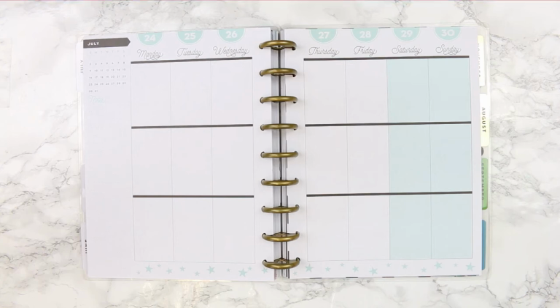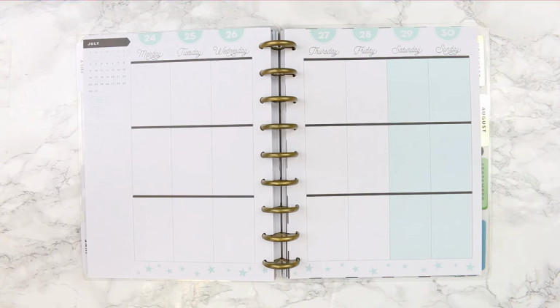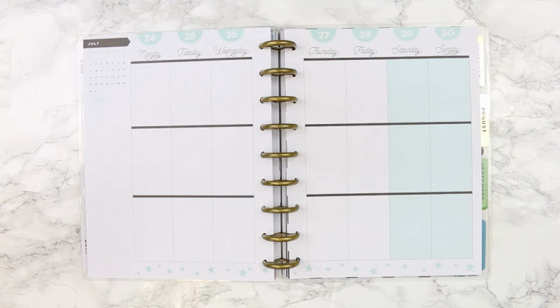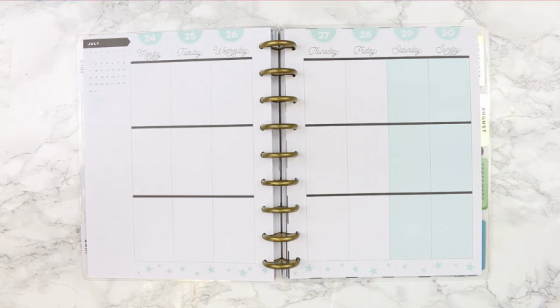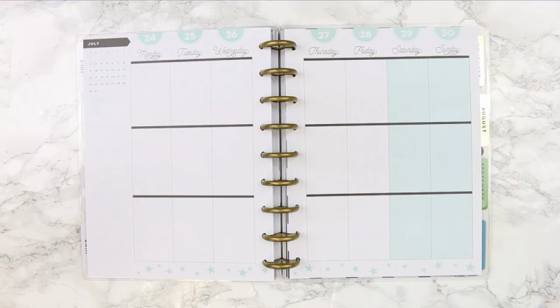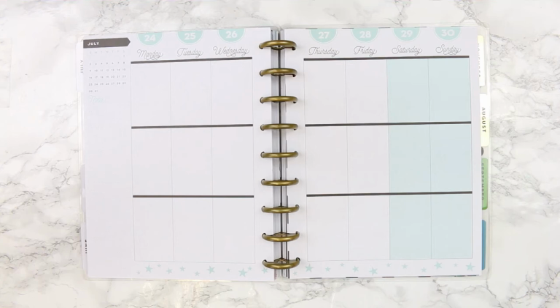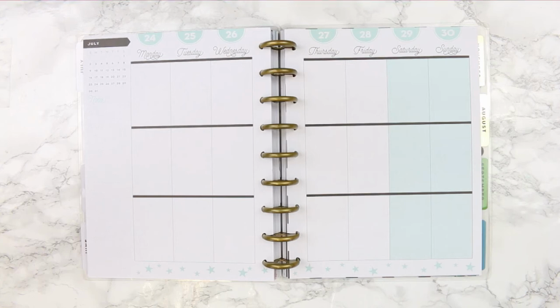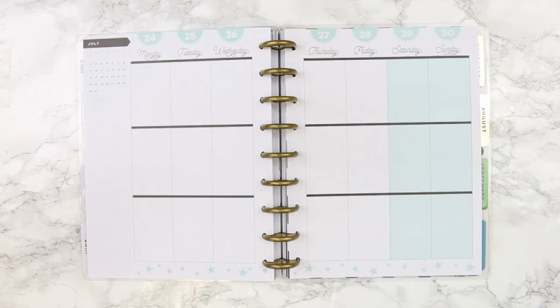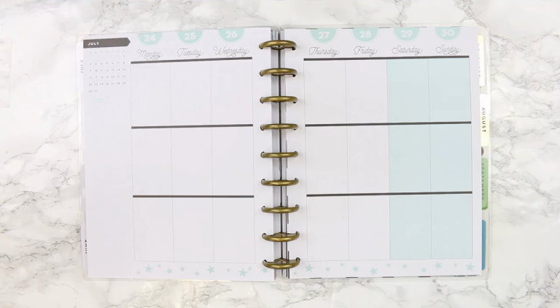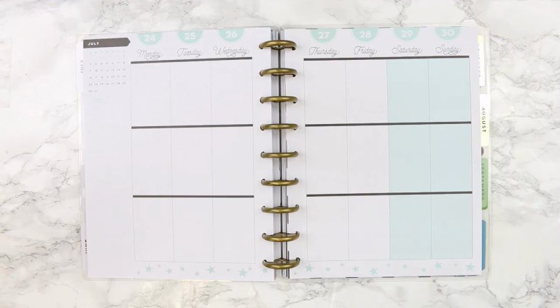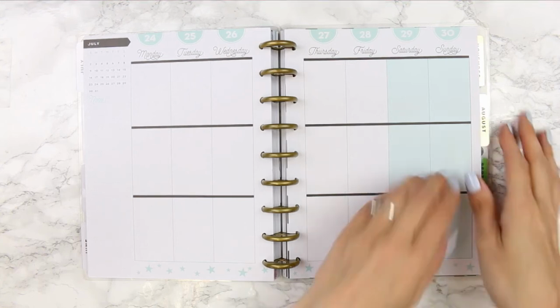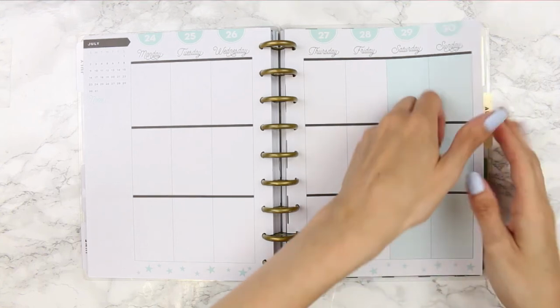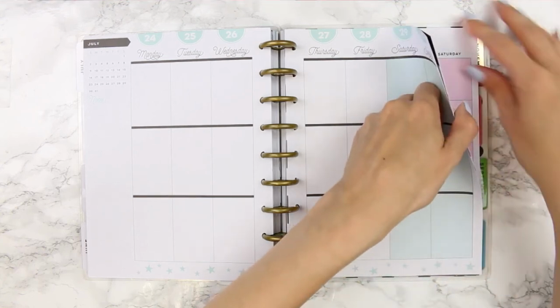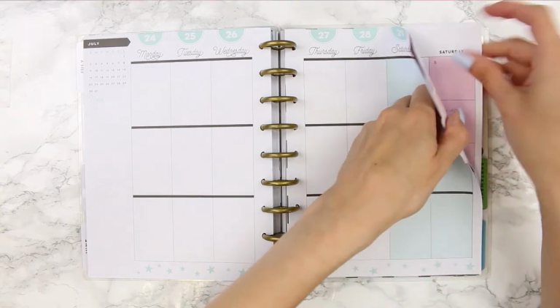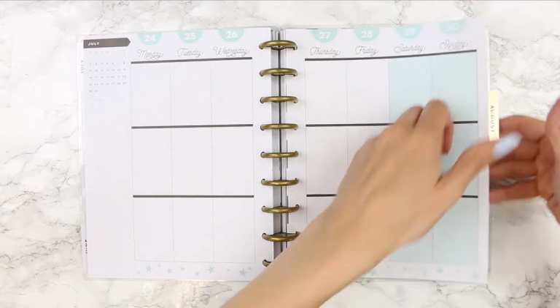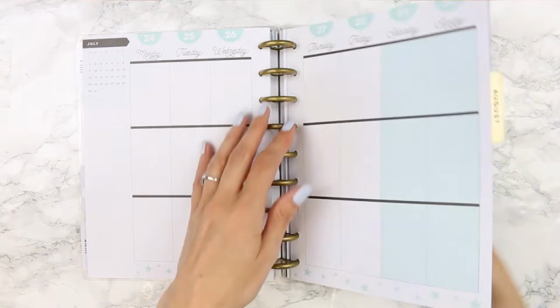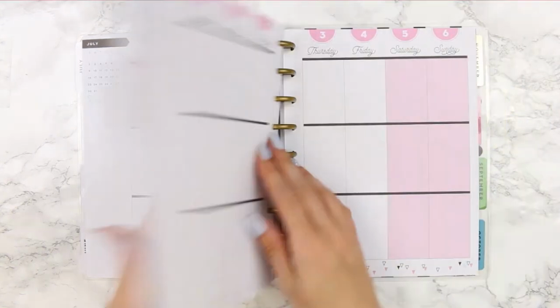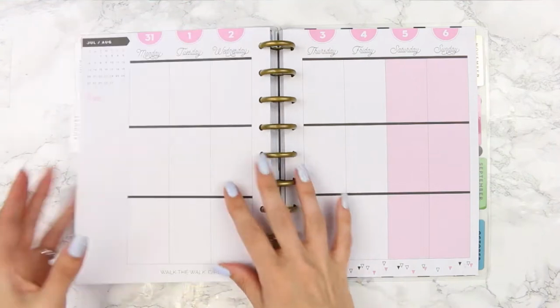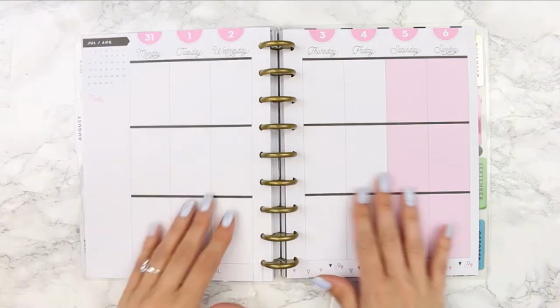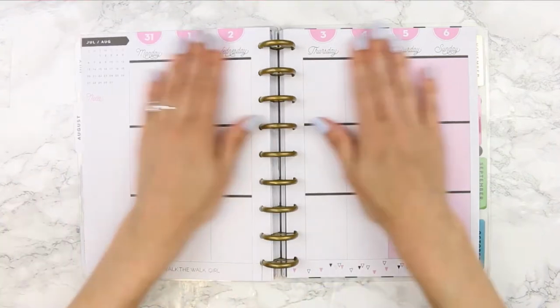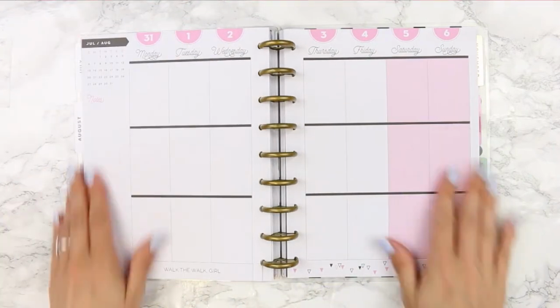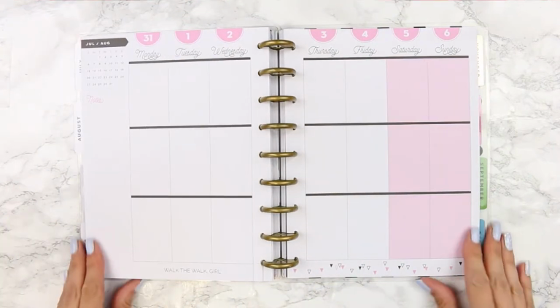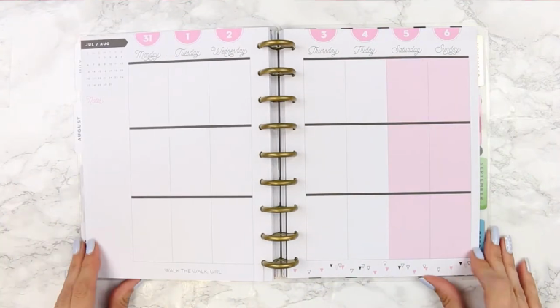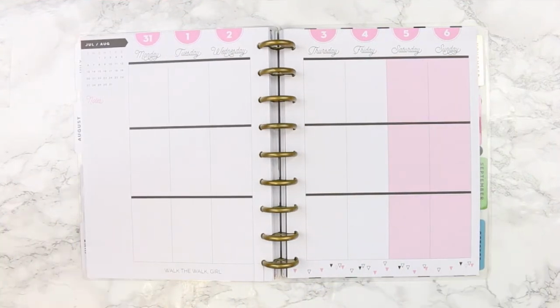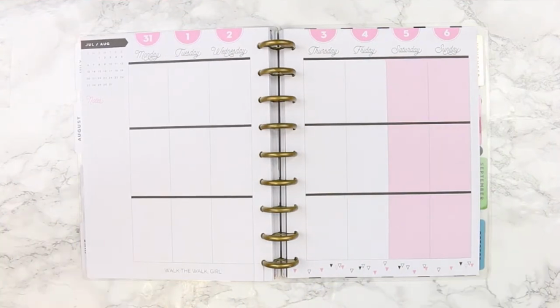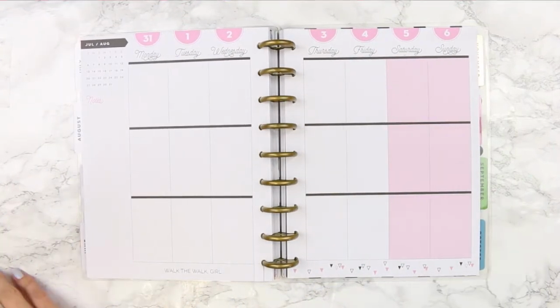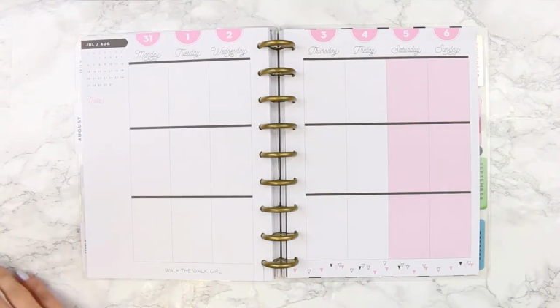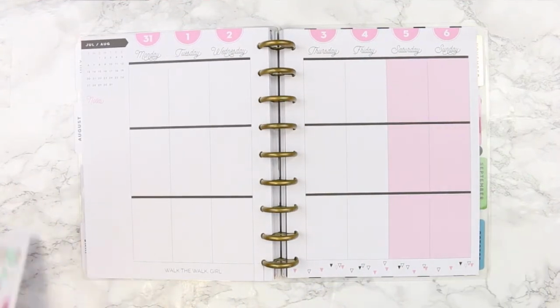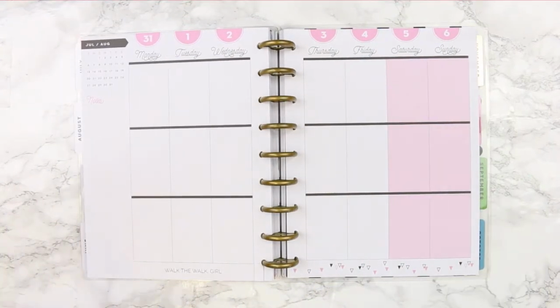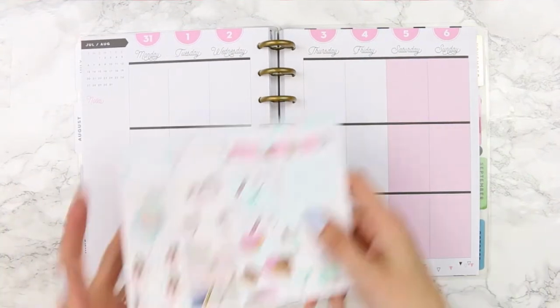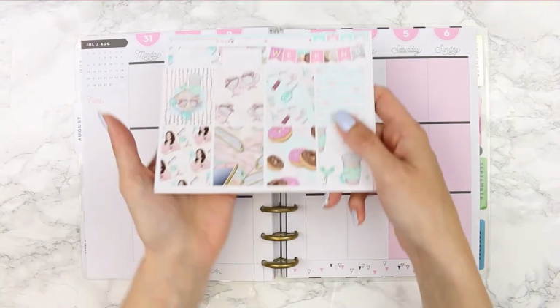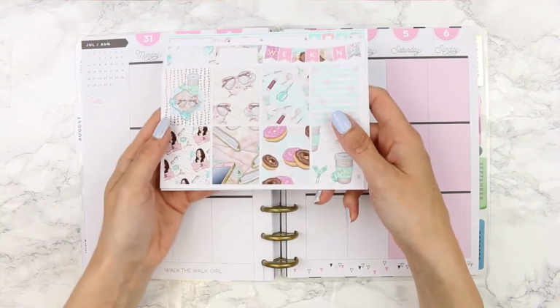Welcome back guys to this week's plan with me. Last week's spread is blank as I was away camping, but I'm filming a rewind spread for that later this week.